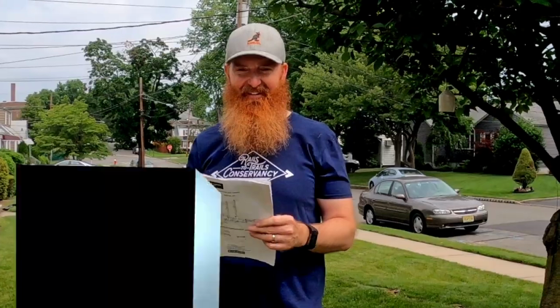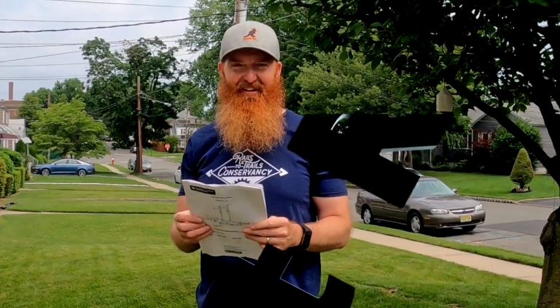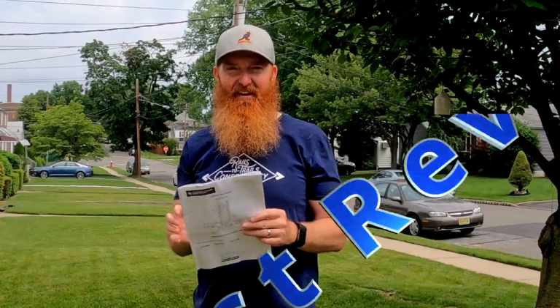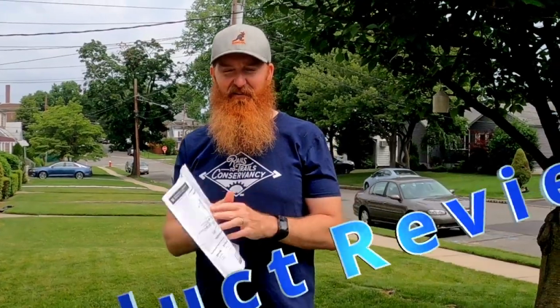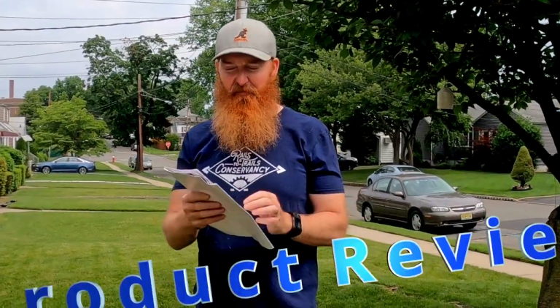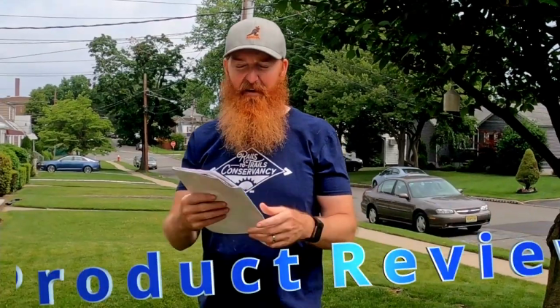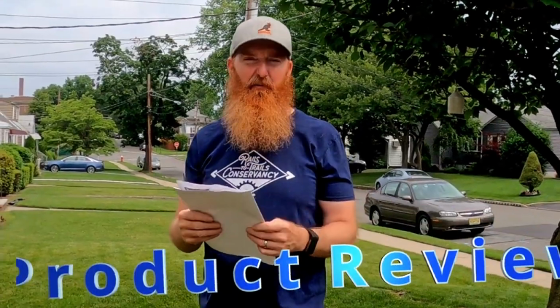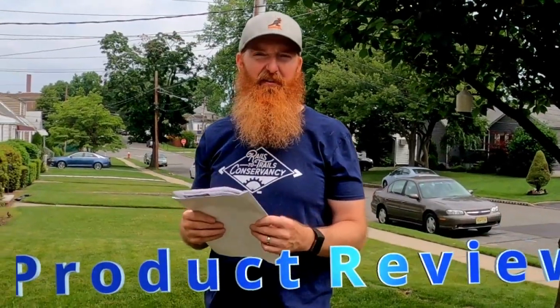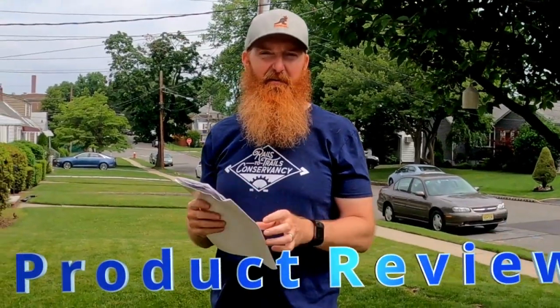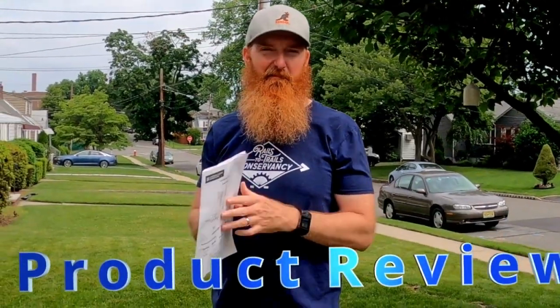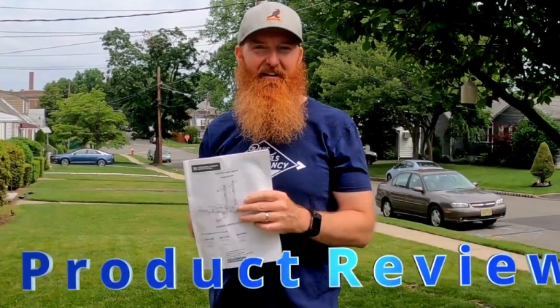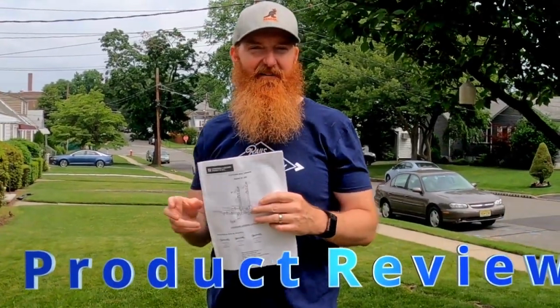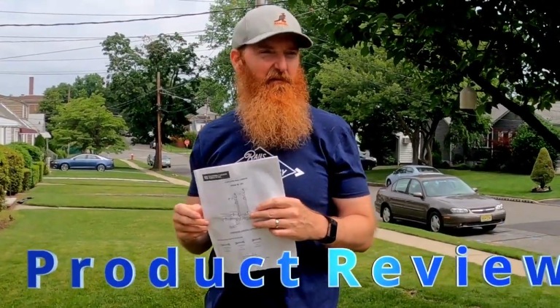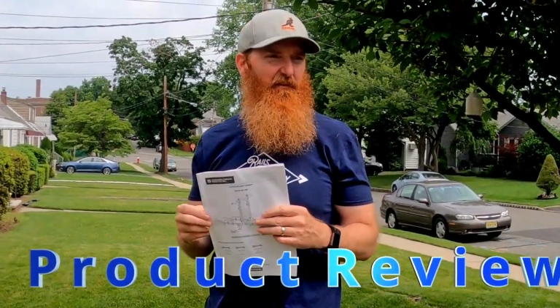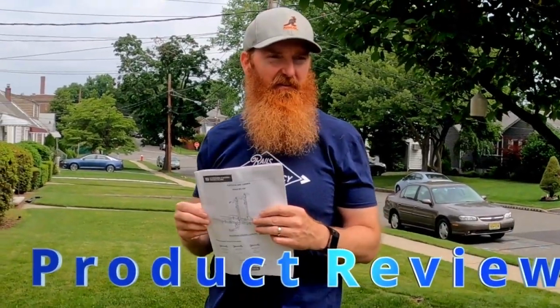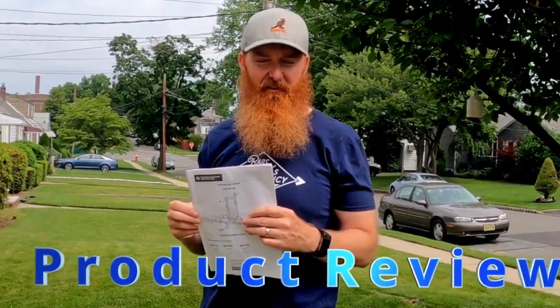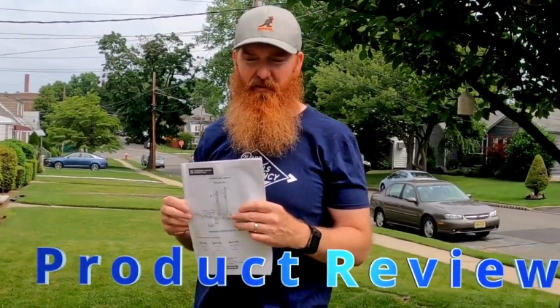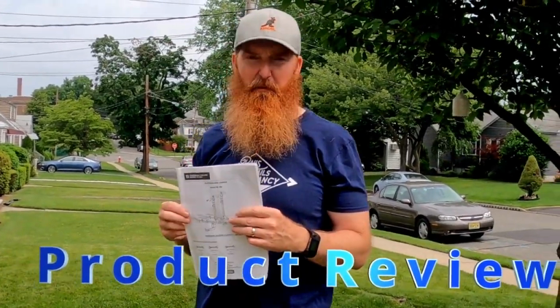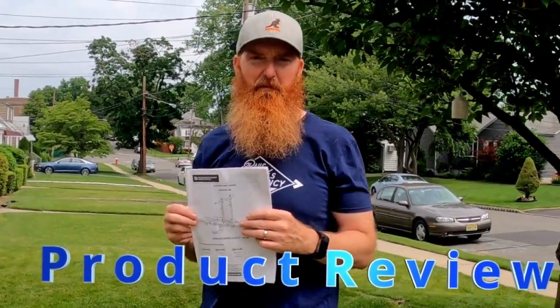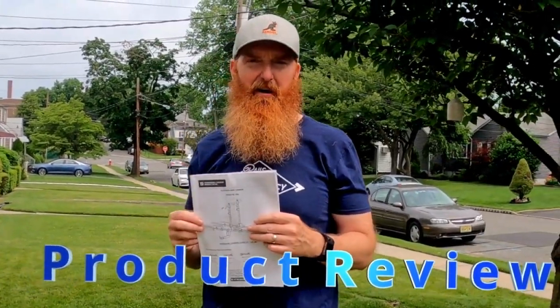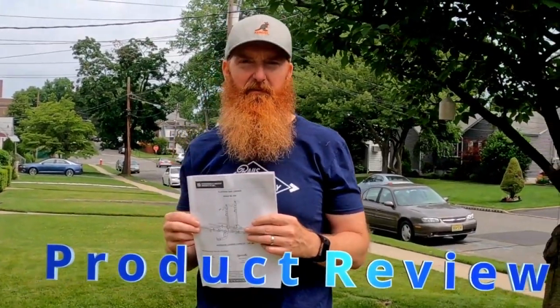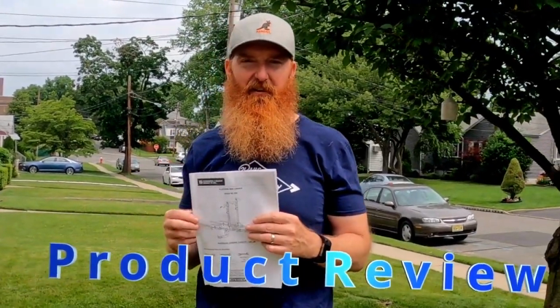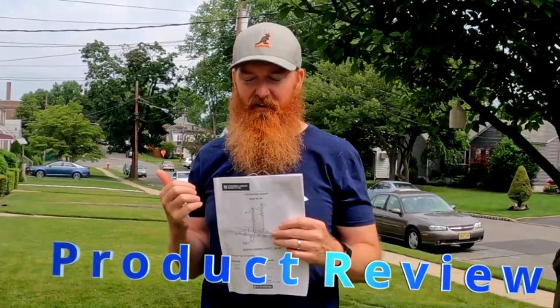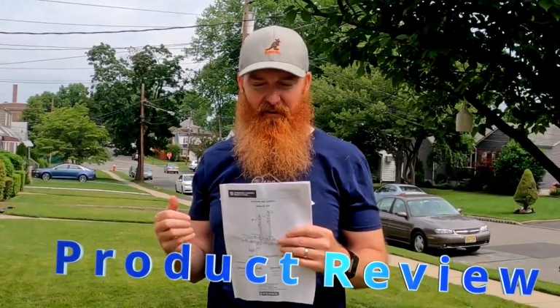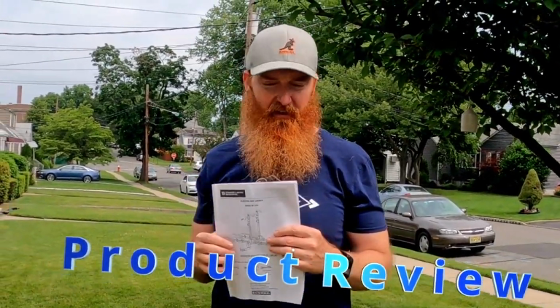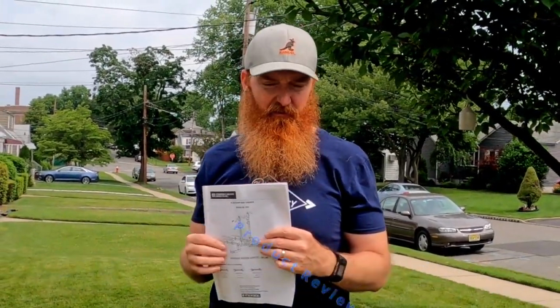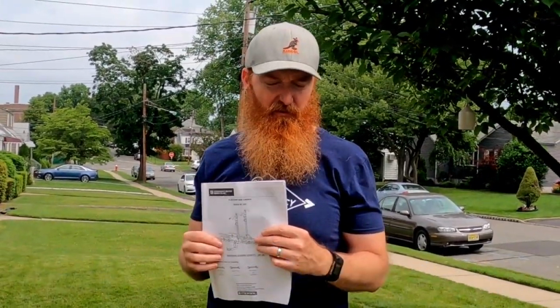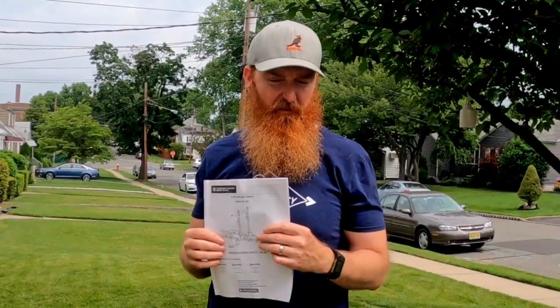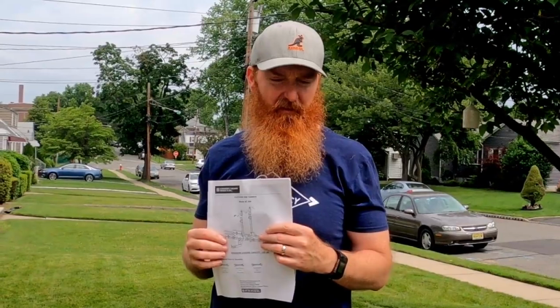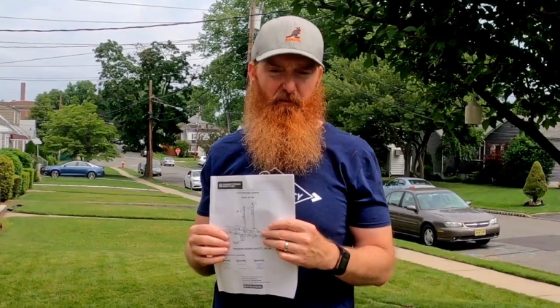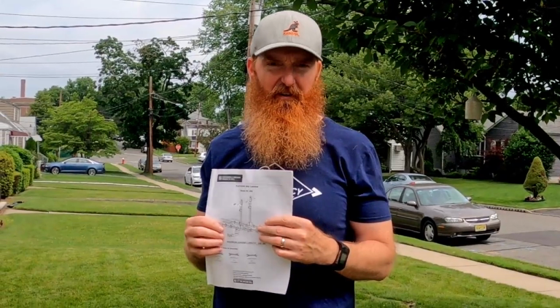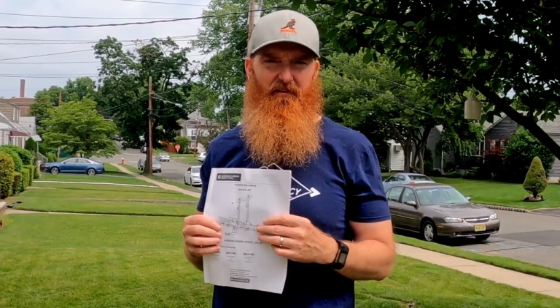Hey out there family, welcome to a product review. They seem to be pretty popular, so thanks for tuning in and joining us.